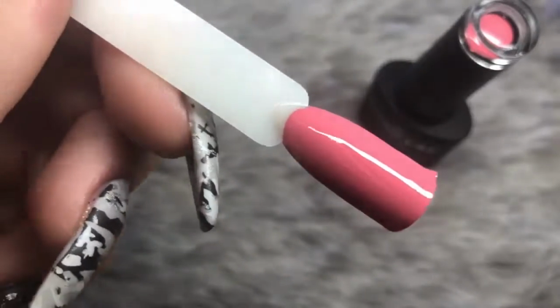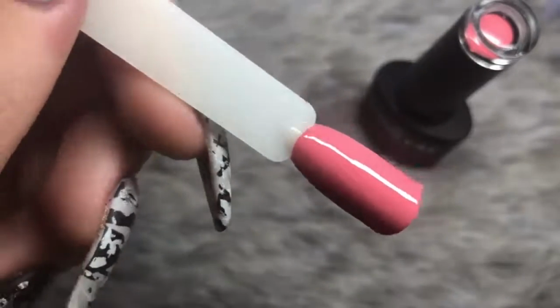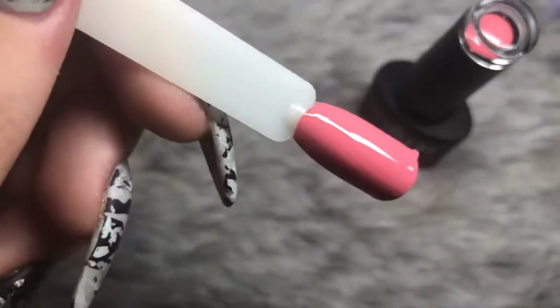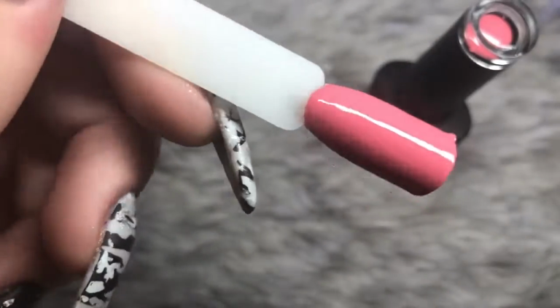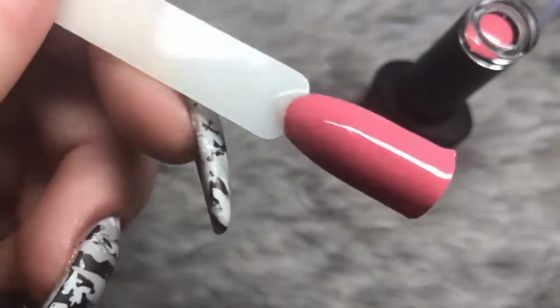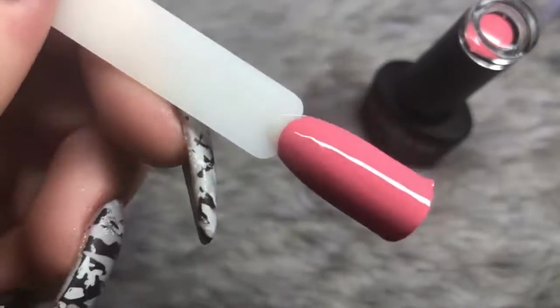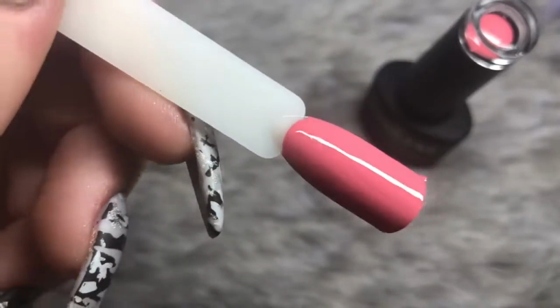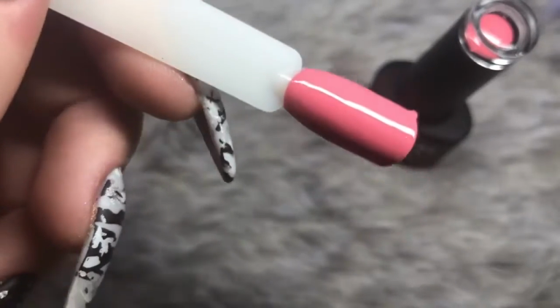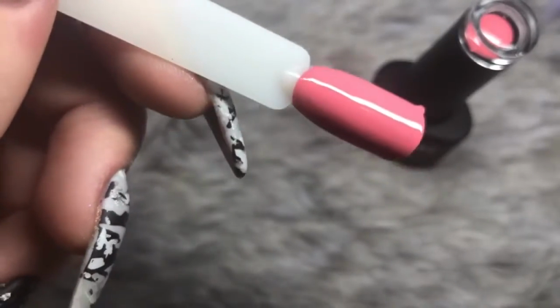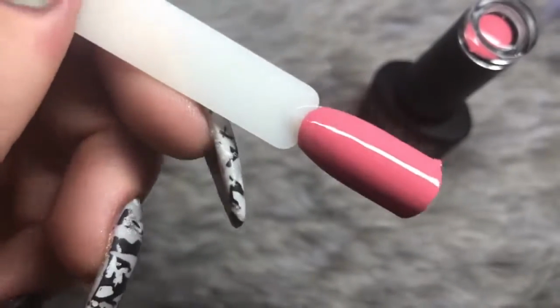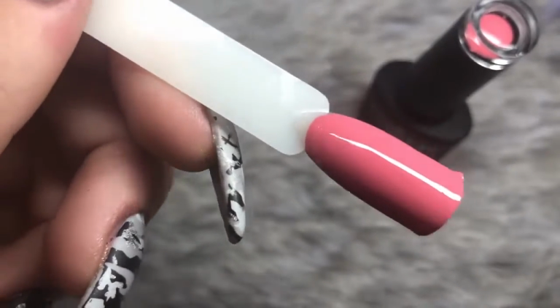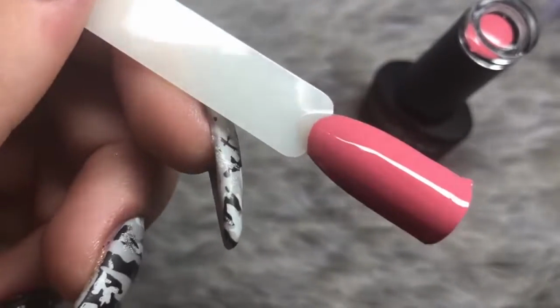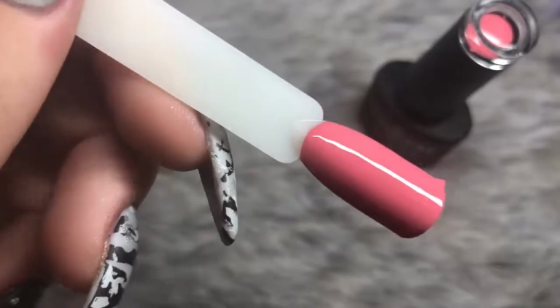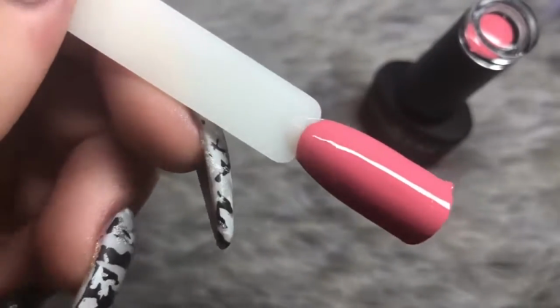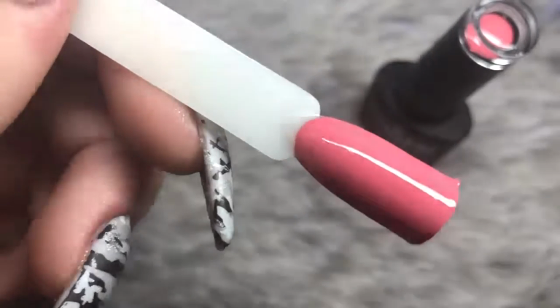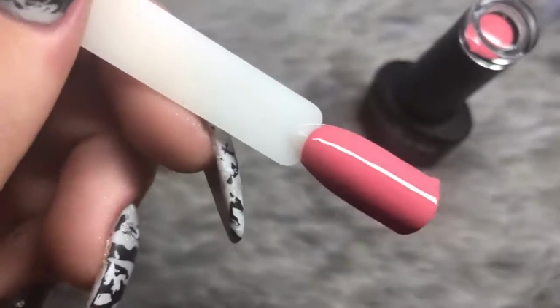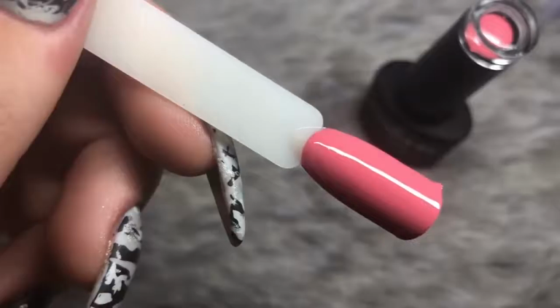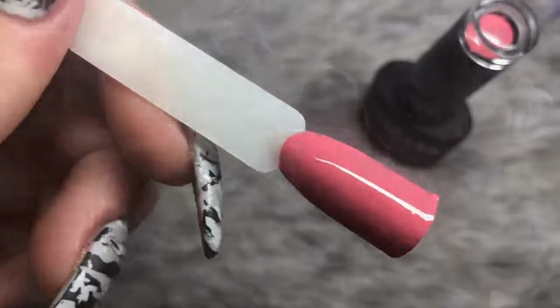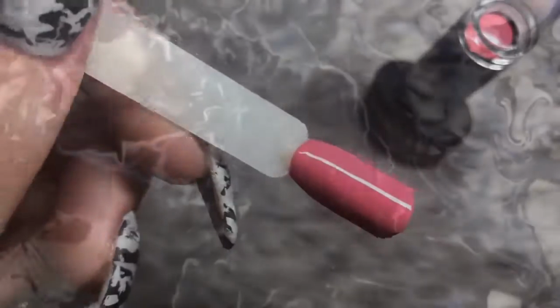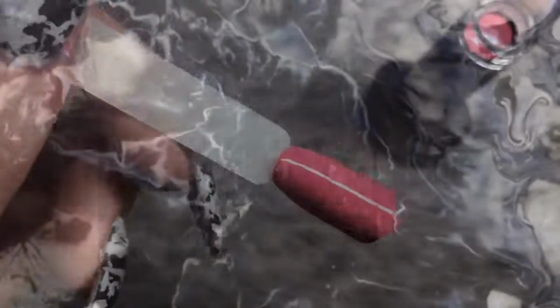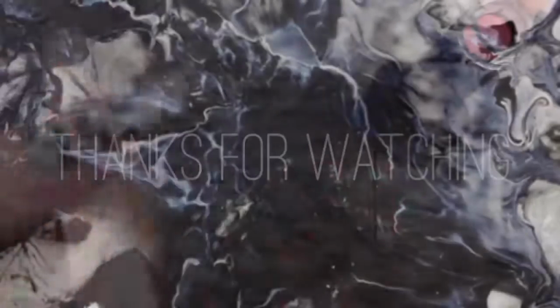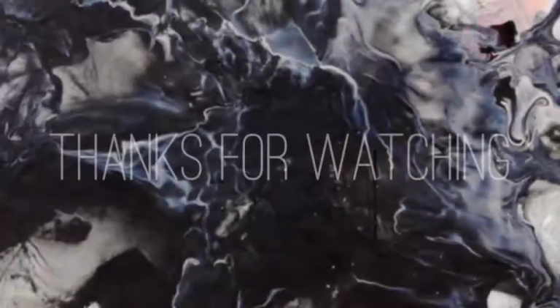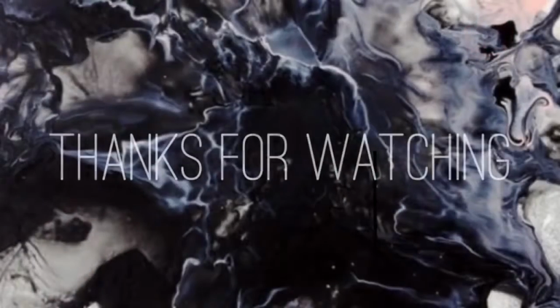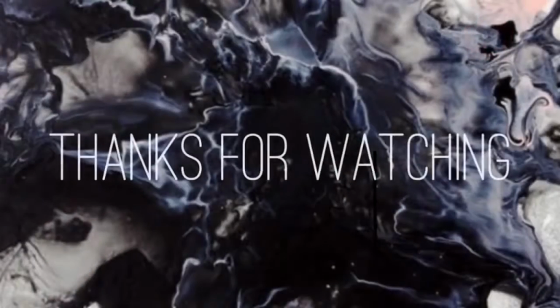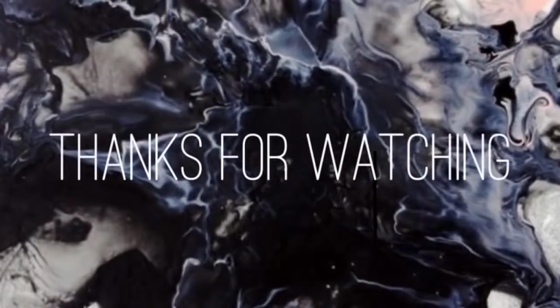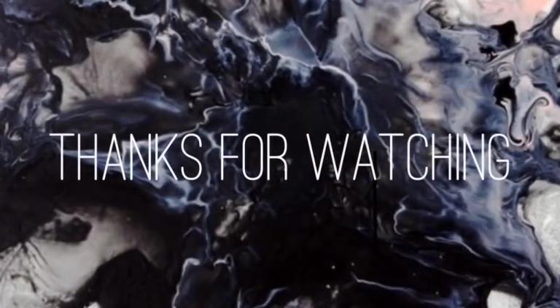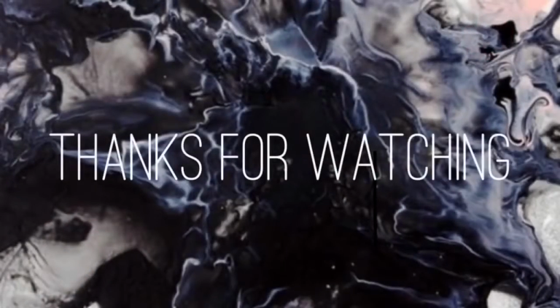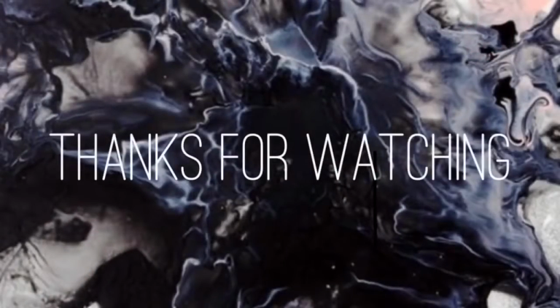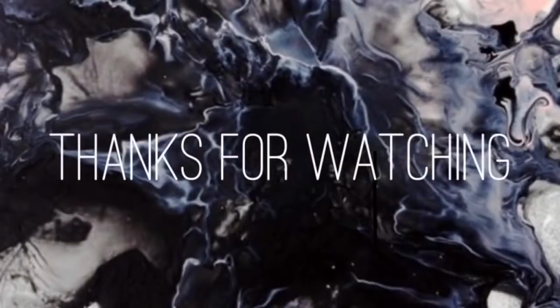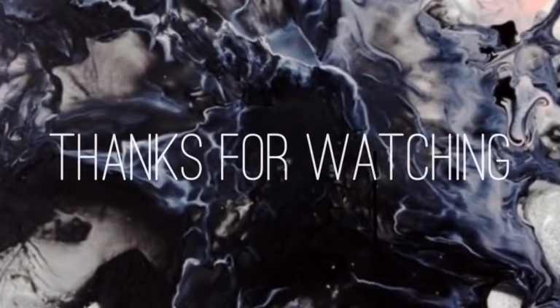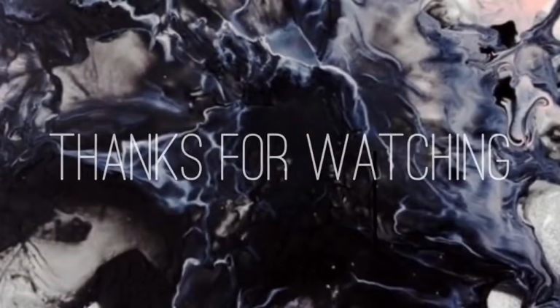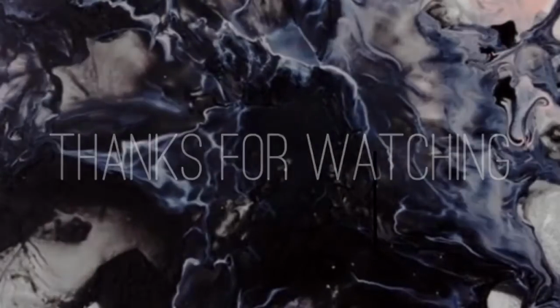Thank you so much for watching — I really hope you enjoyed this video! Like and subscribe for more, and I'll see you in my next one. Bye!